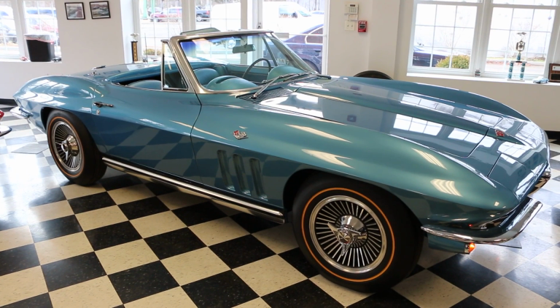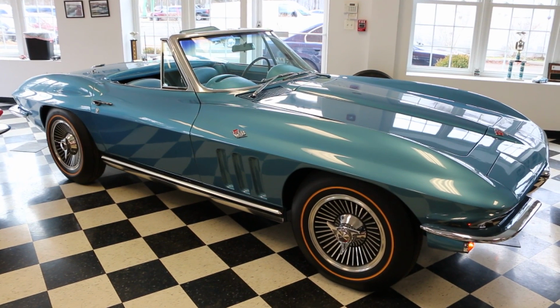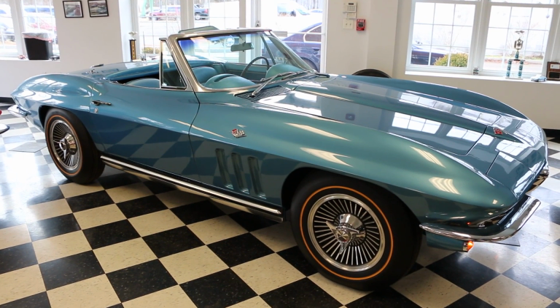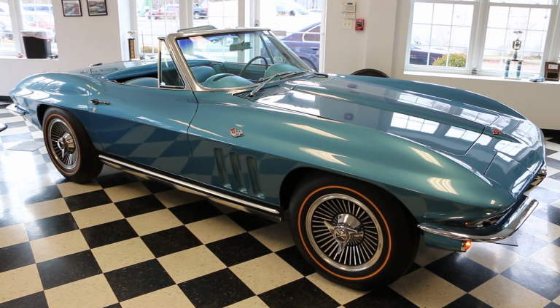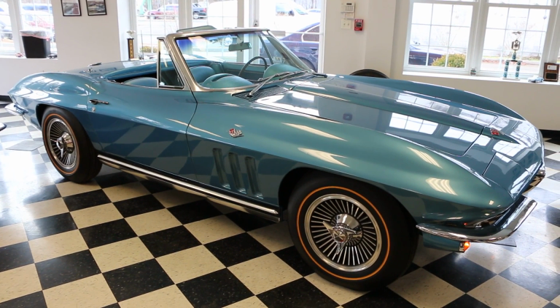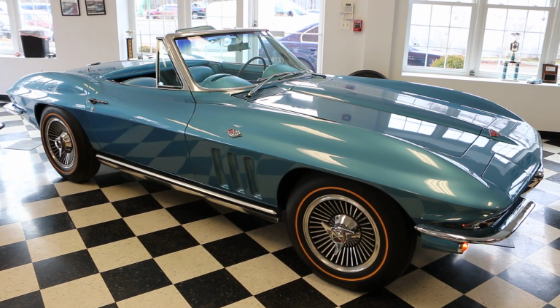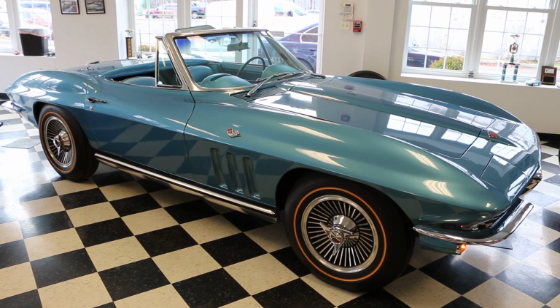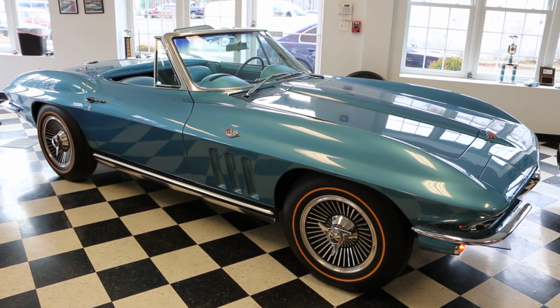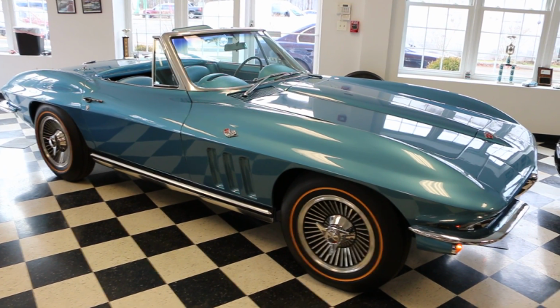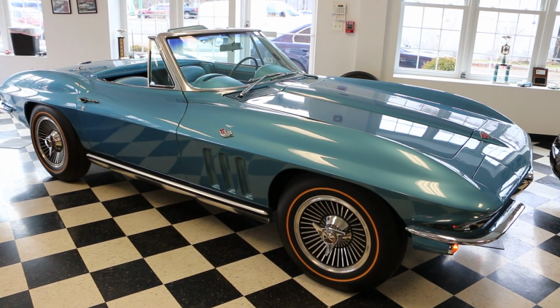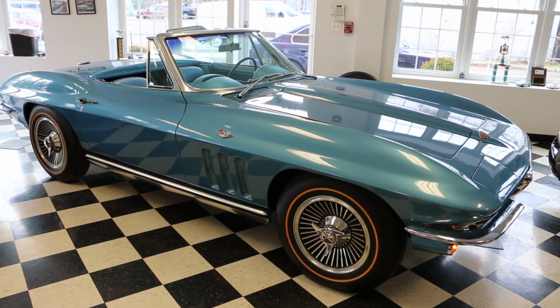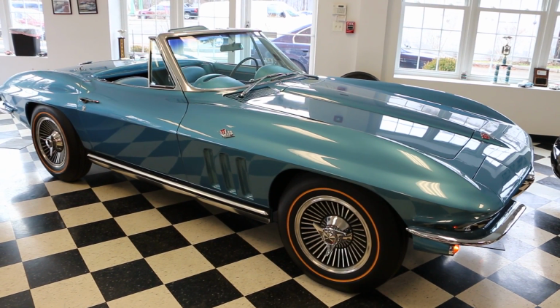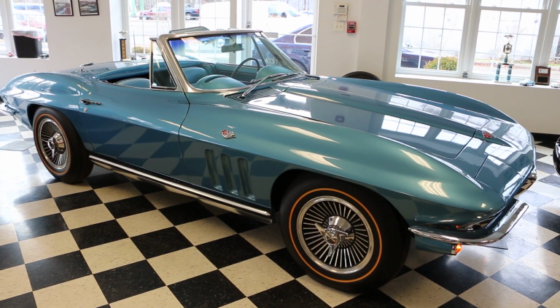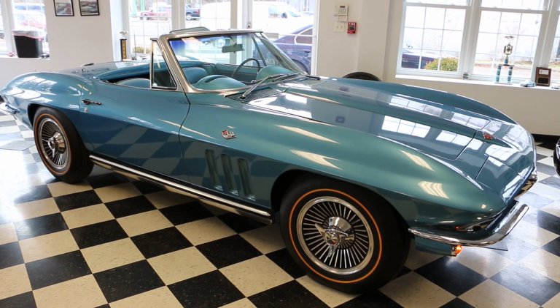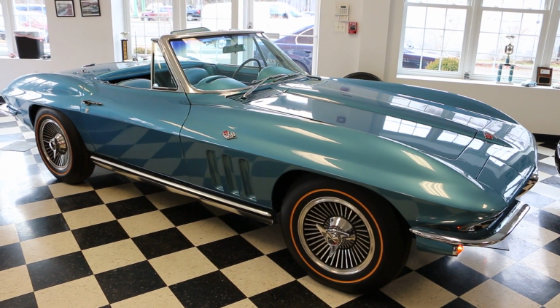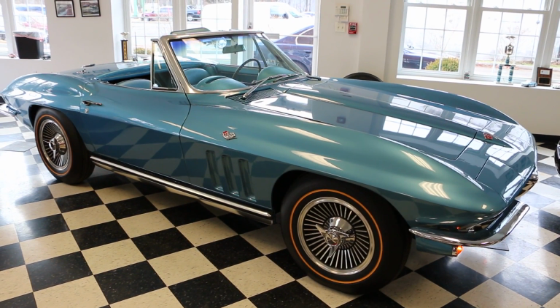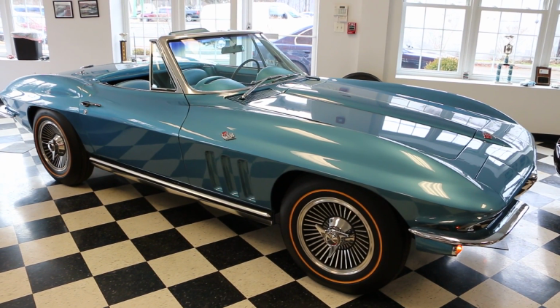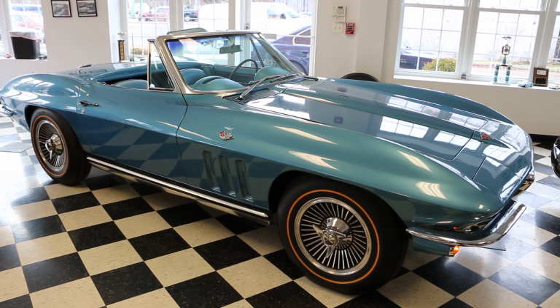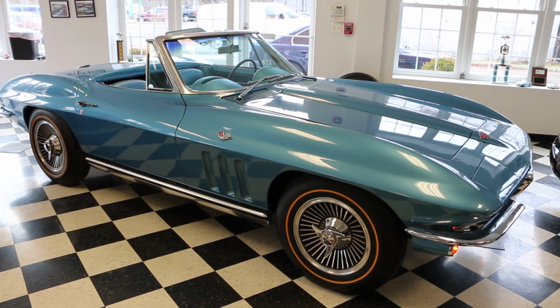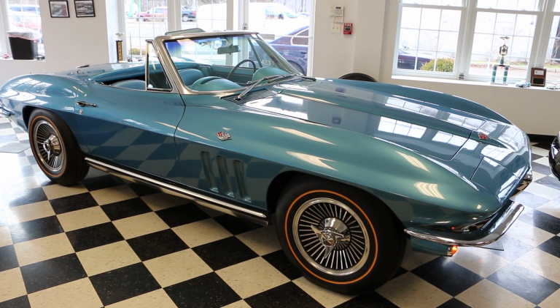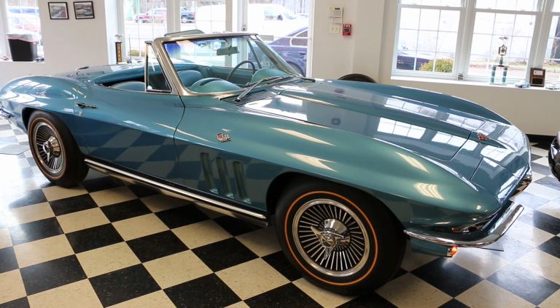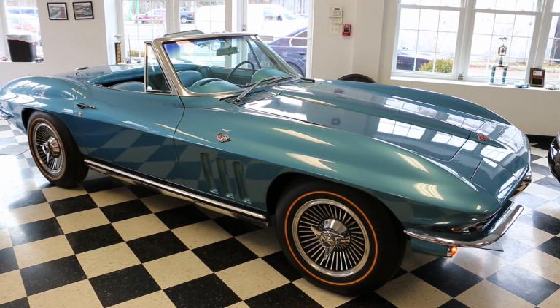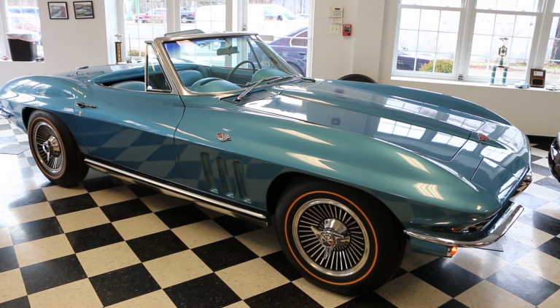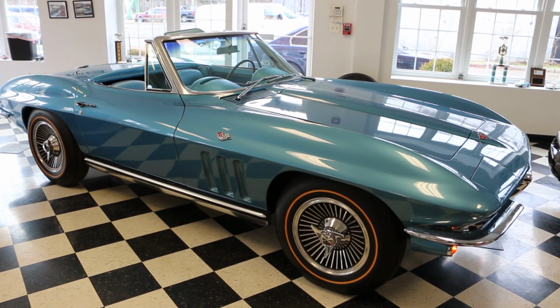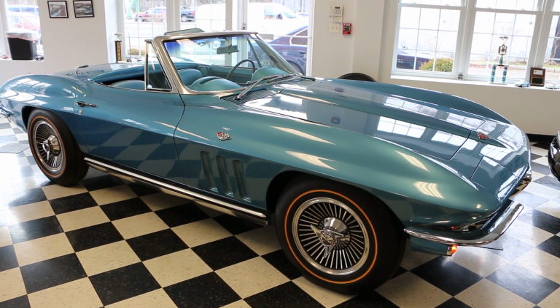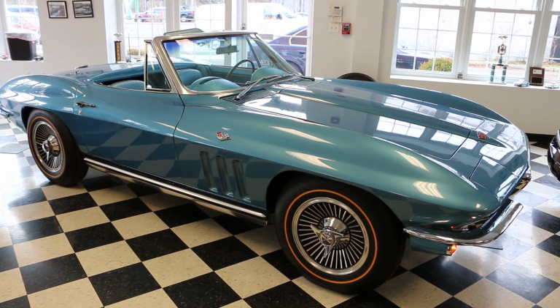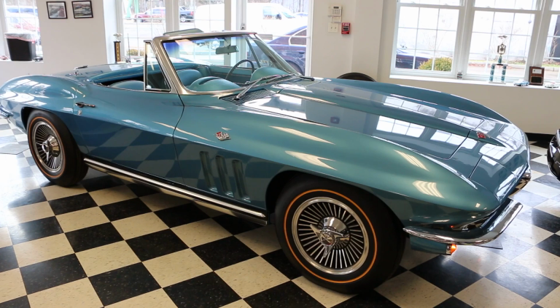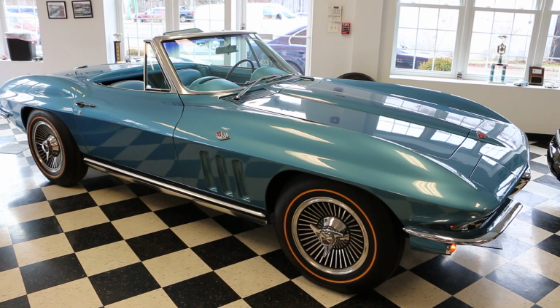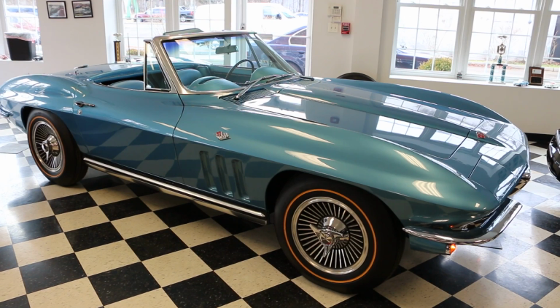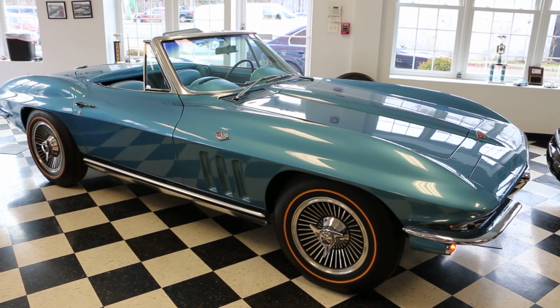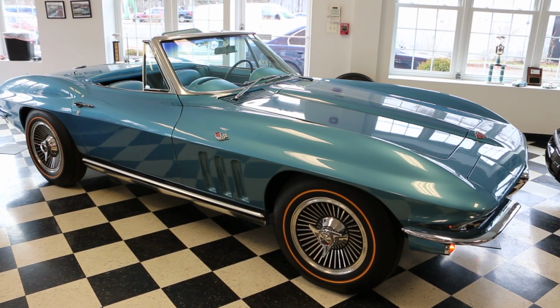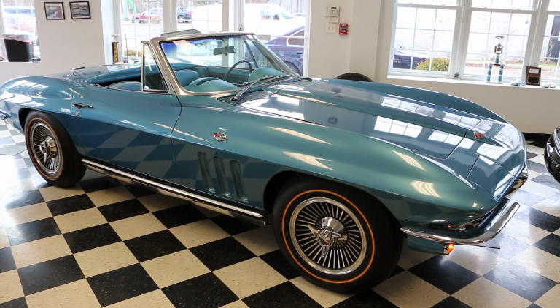Hey guys, thanks for joining us today. Michael here, Weeby Autos. Today we have a beautiful car — a 1965 Corvette Roadster.